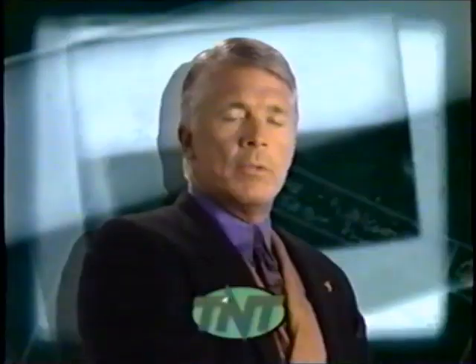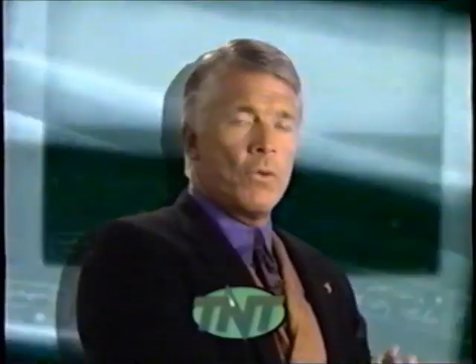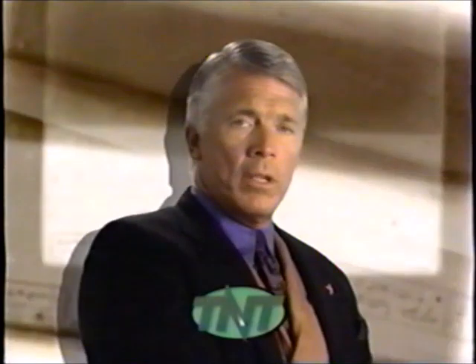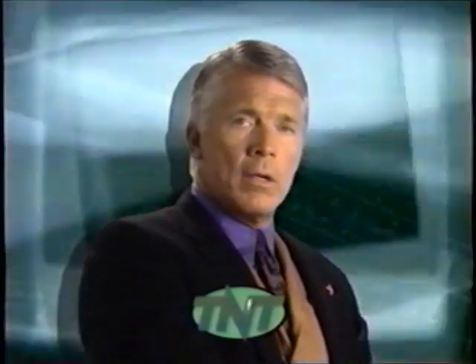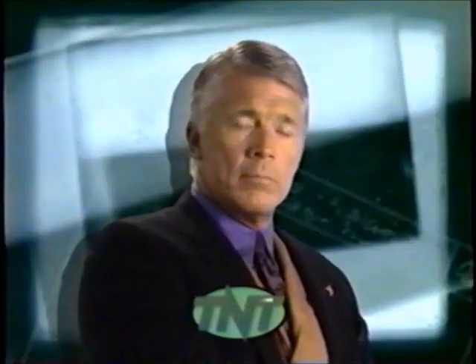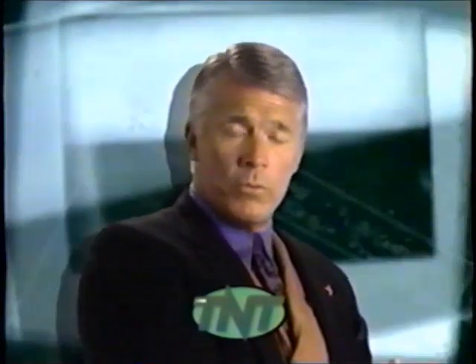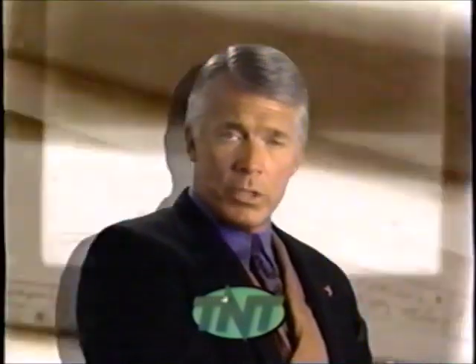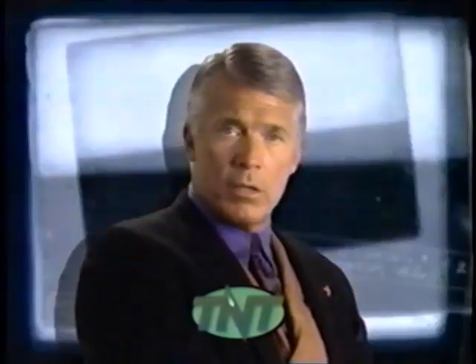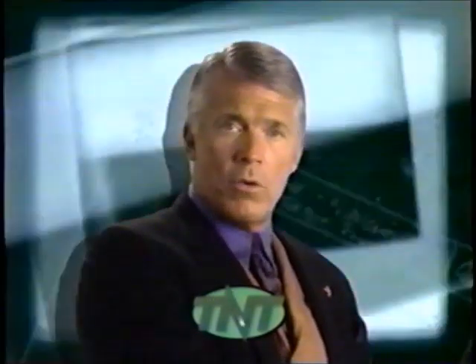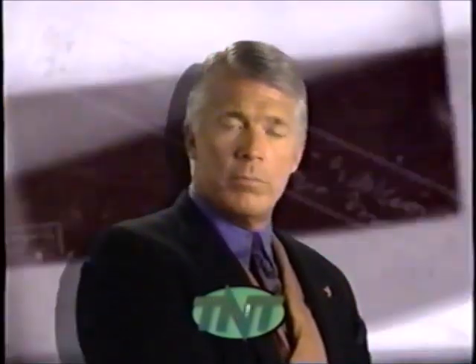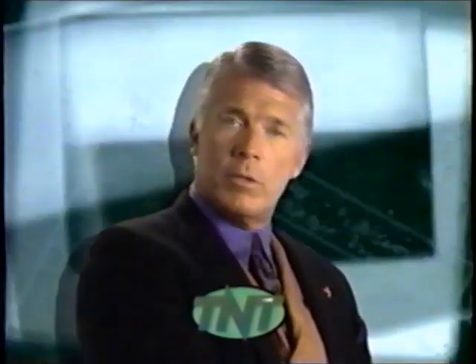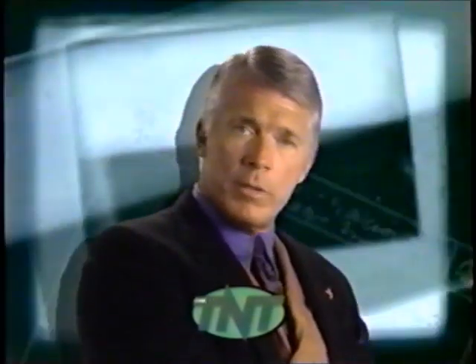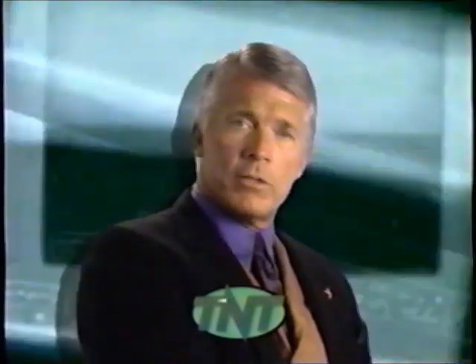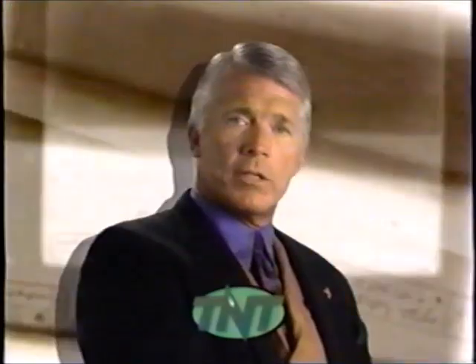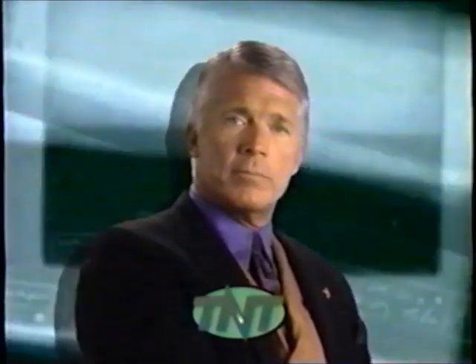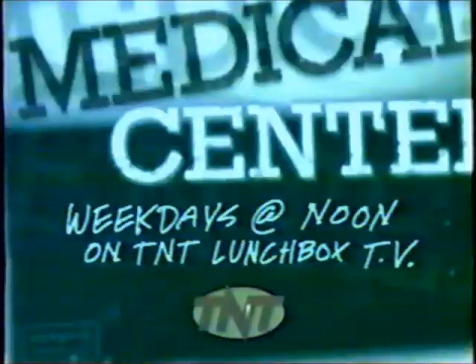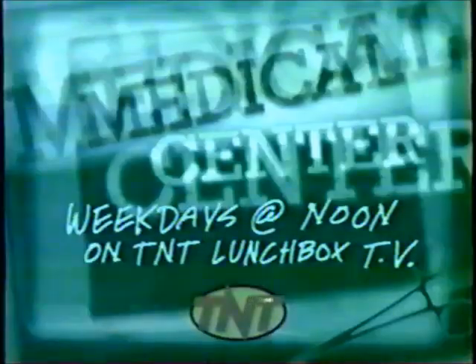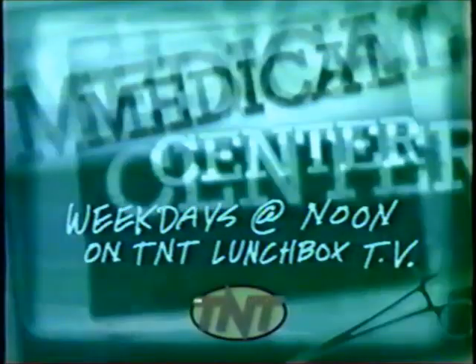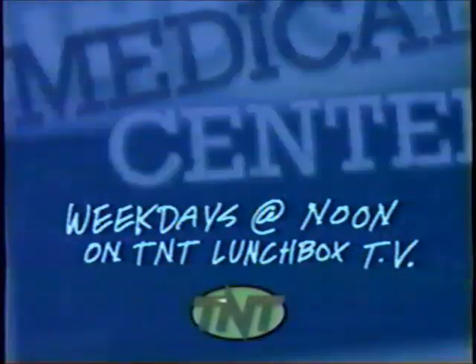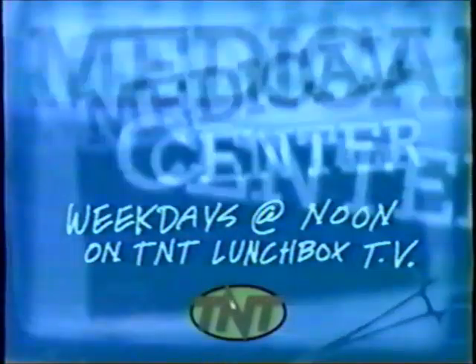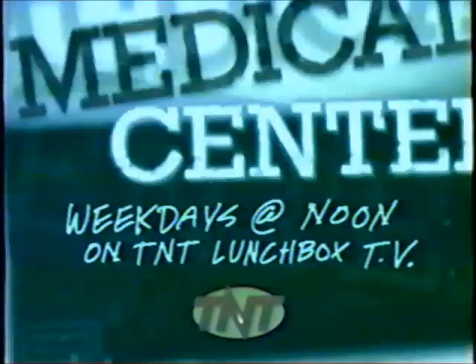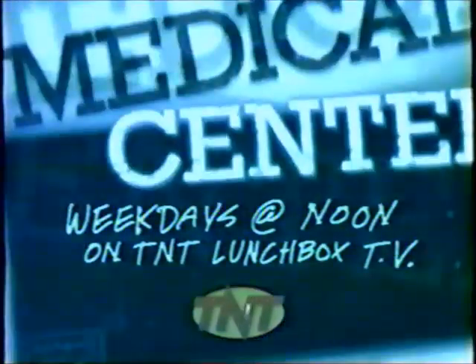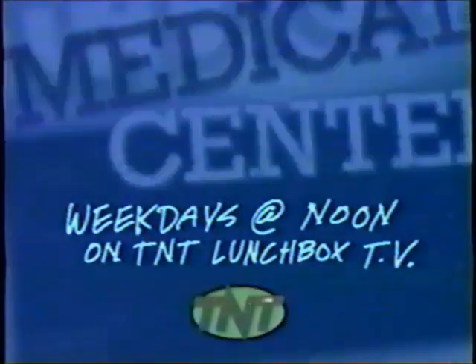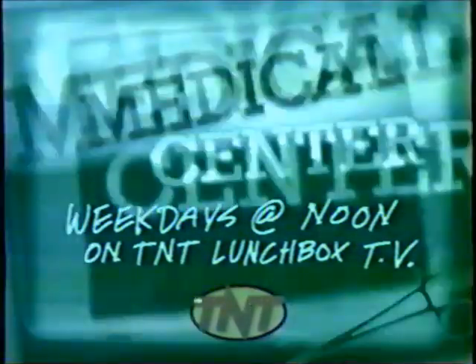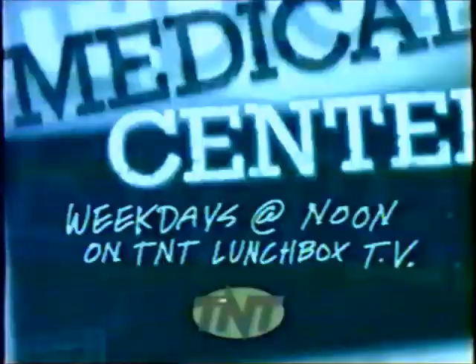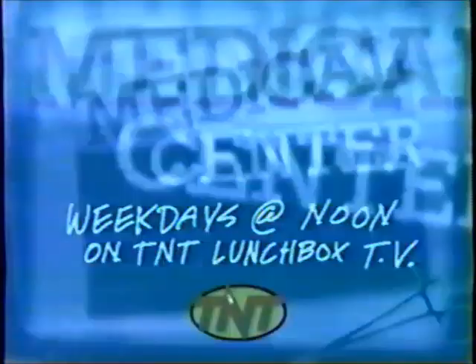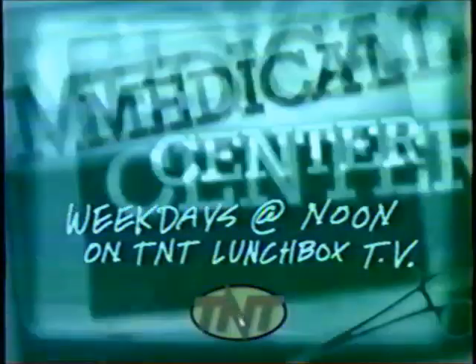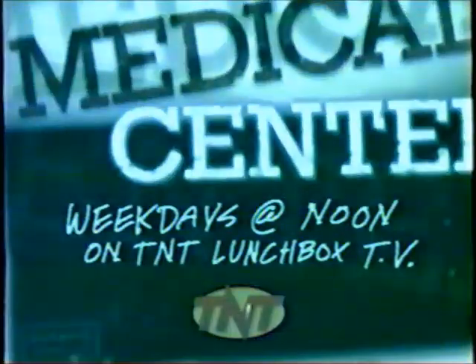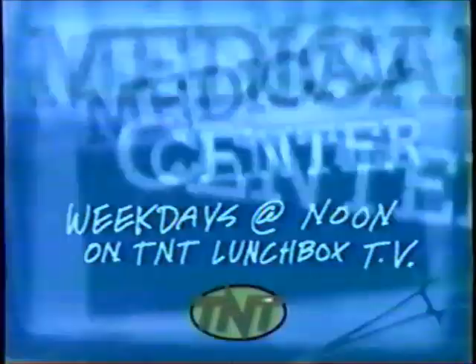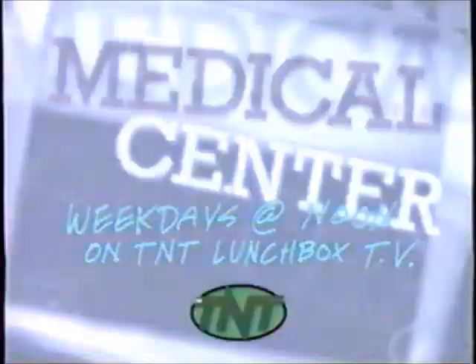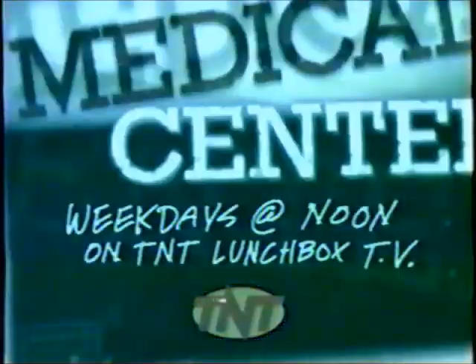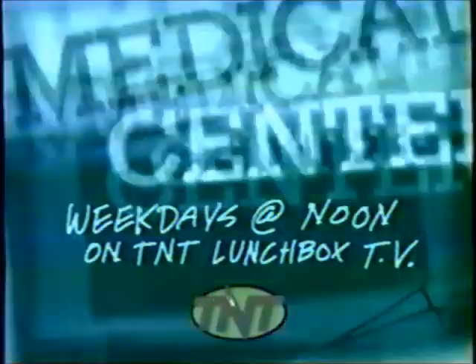Before ER, before Chicago Hope, there was Medical Center. Watch life and death drama every weekday at noon on TNT Lunchbox TV.